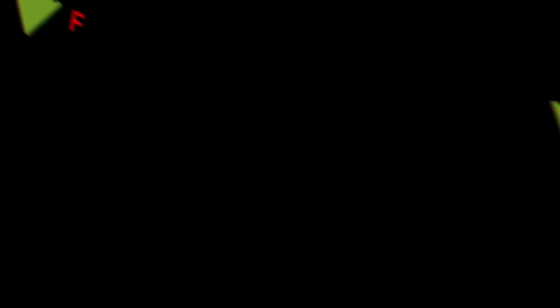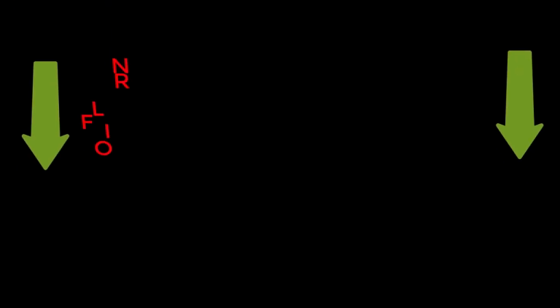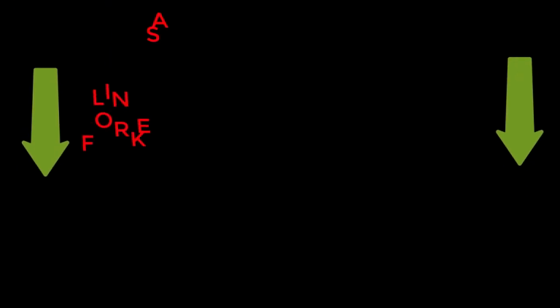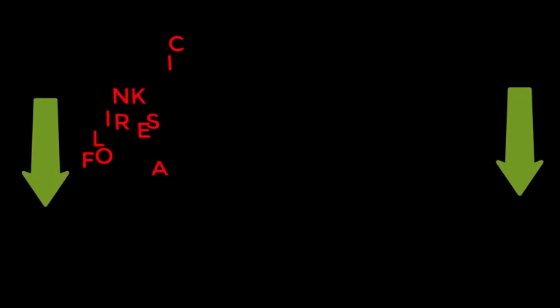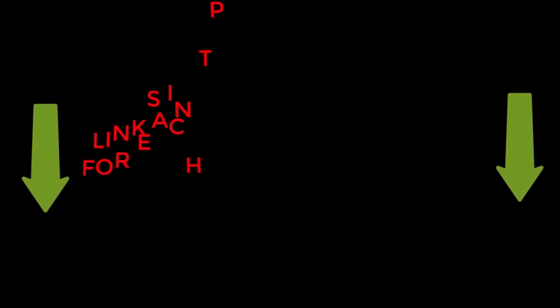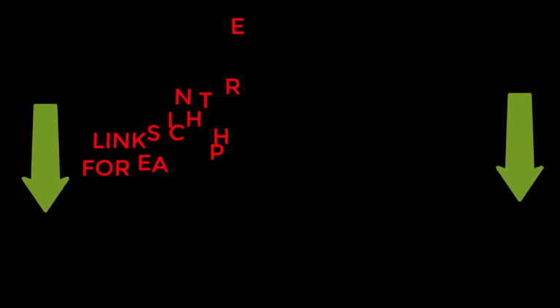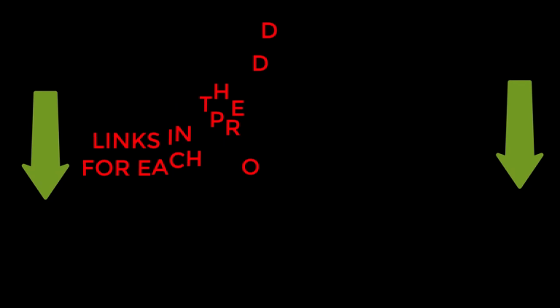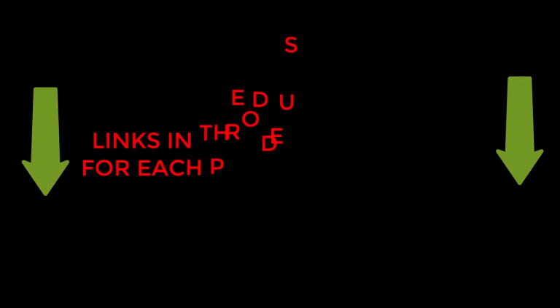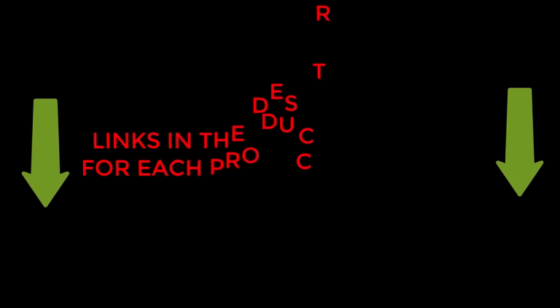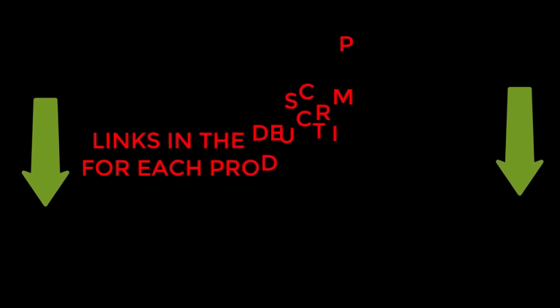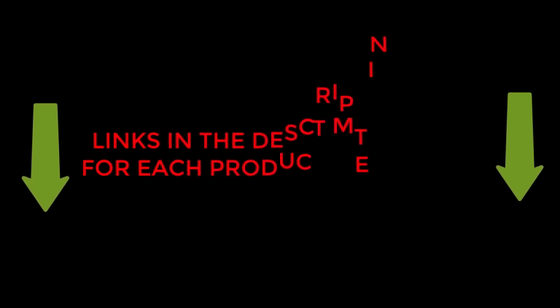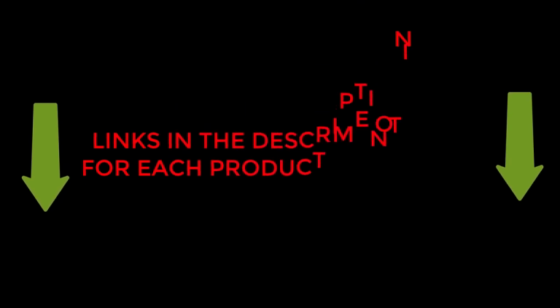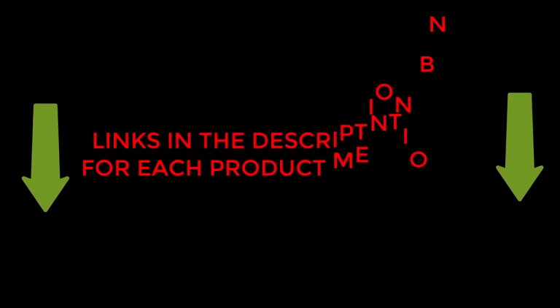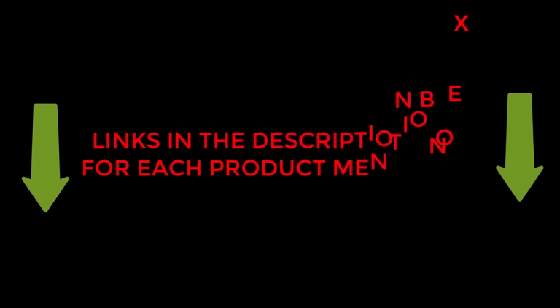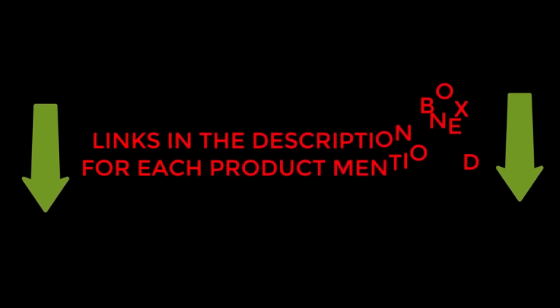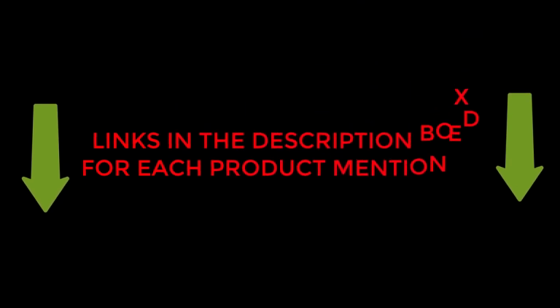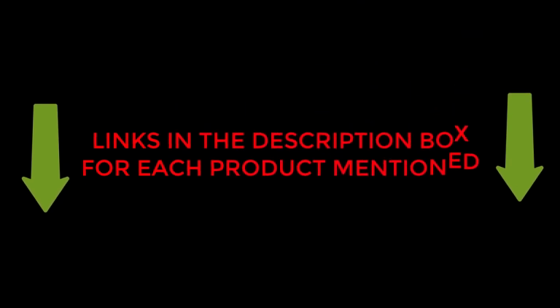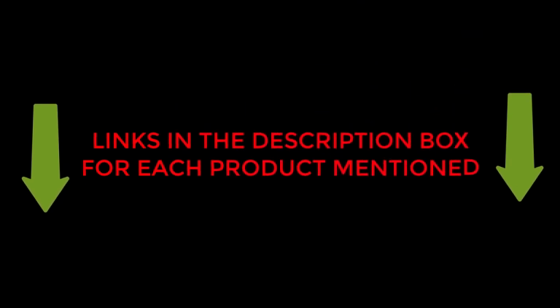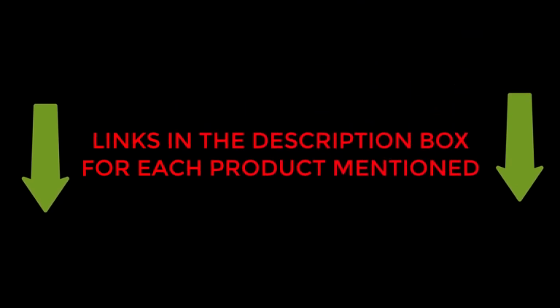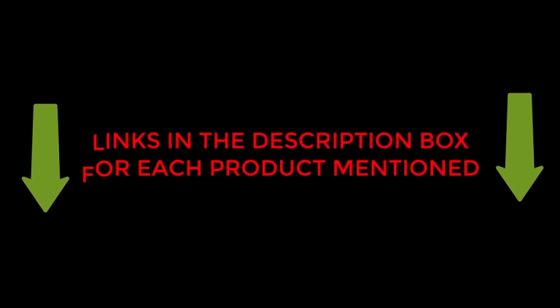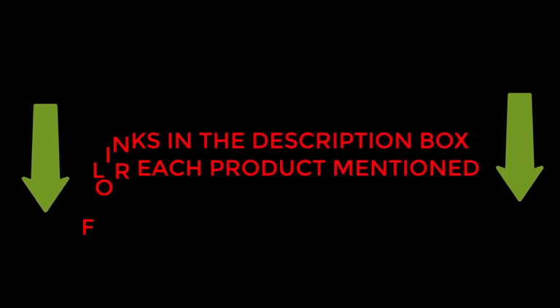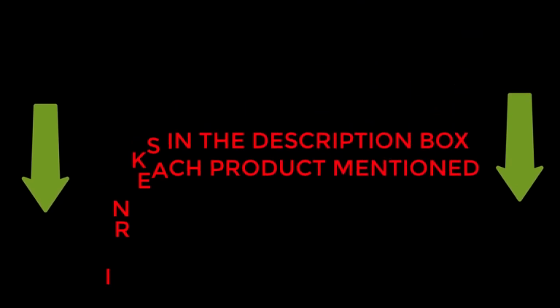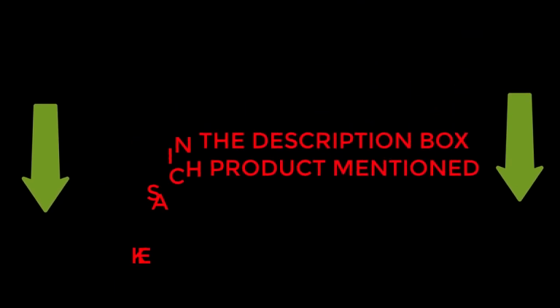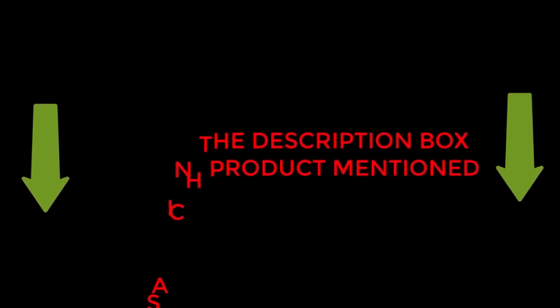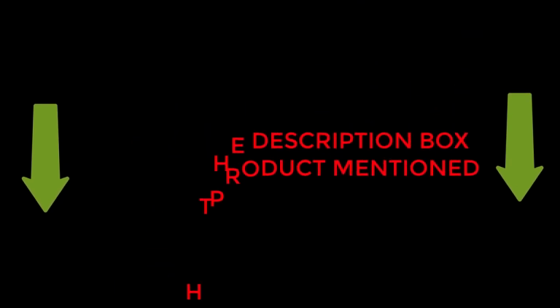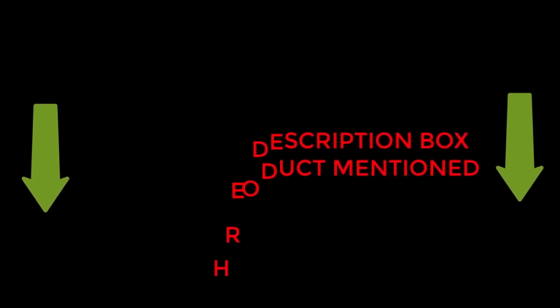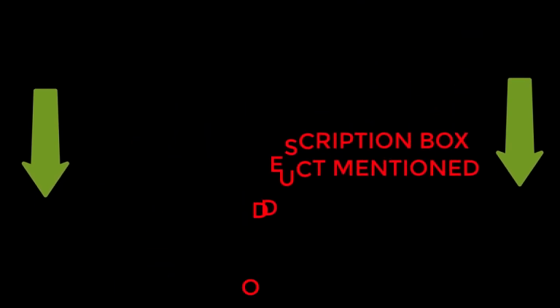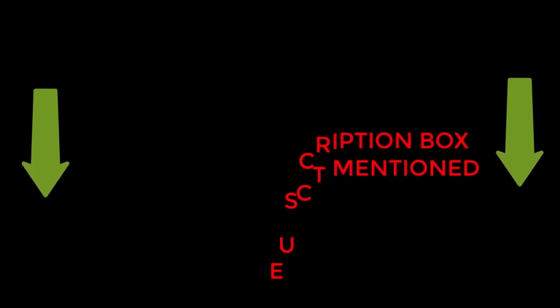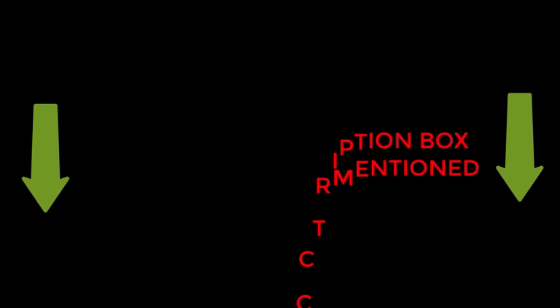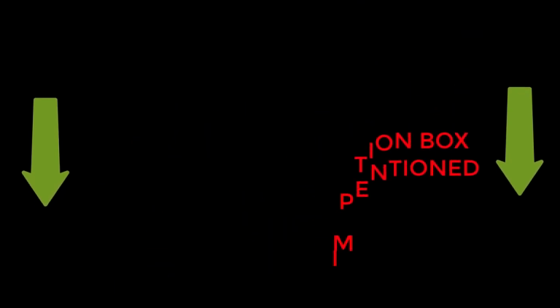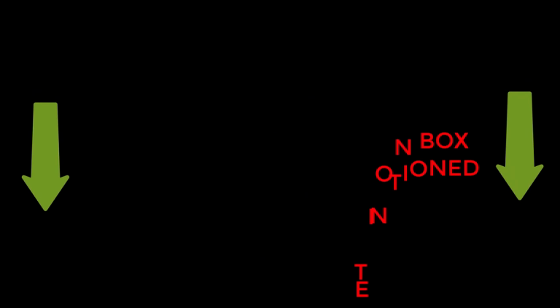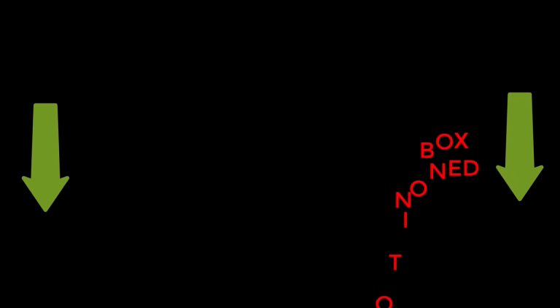To check the updated price and other details of this product, check the links from the description box. Let's jump into the video without any further delay.